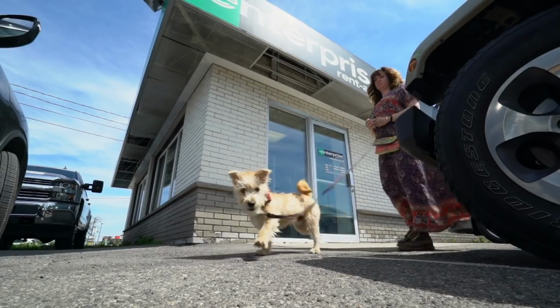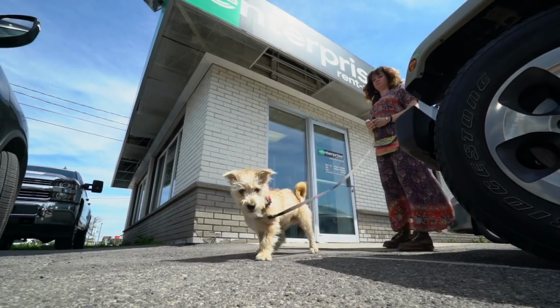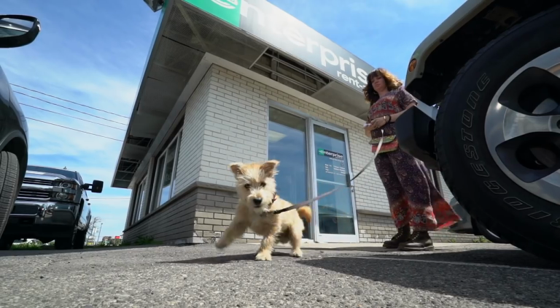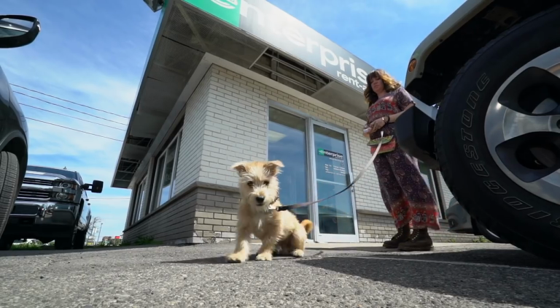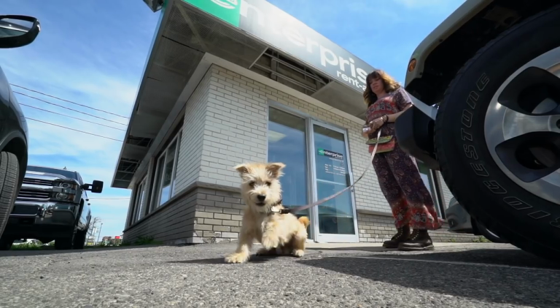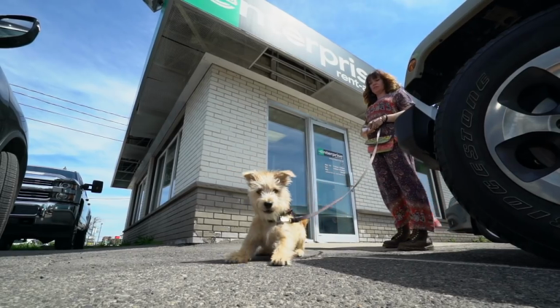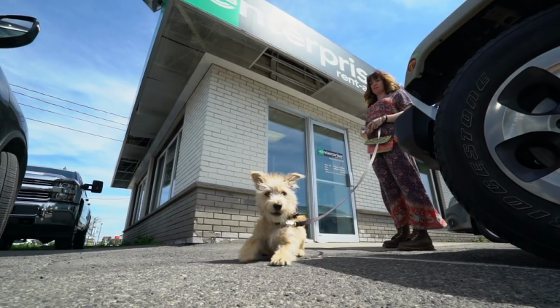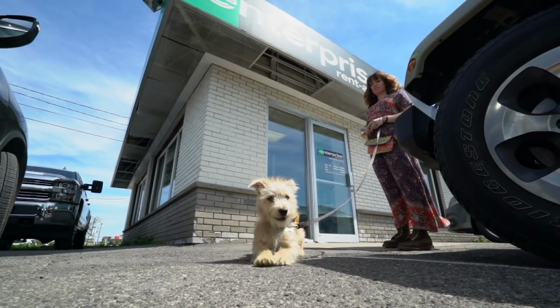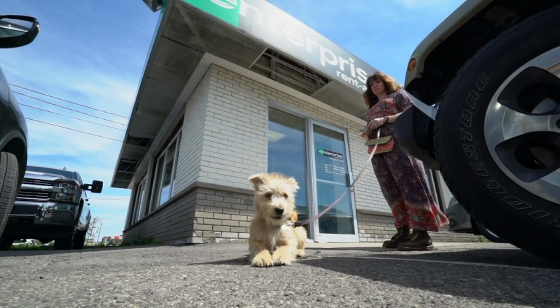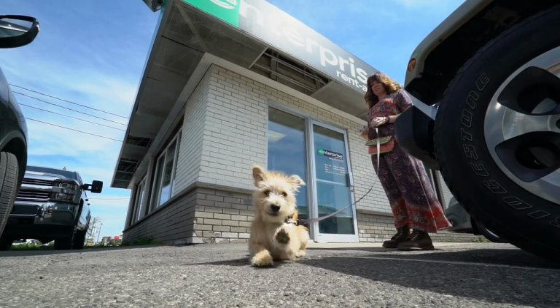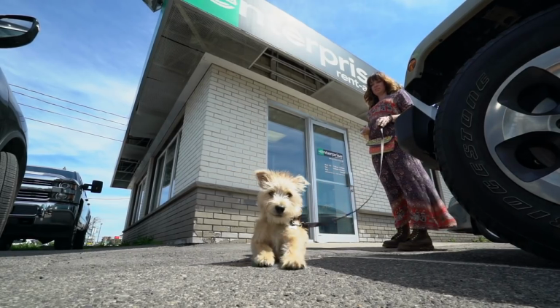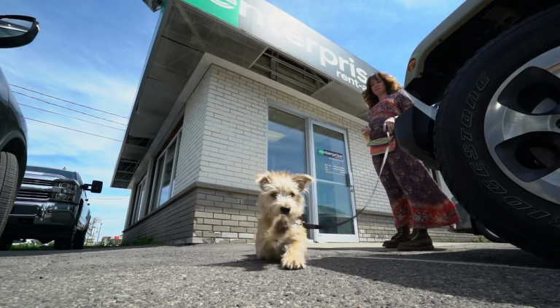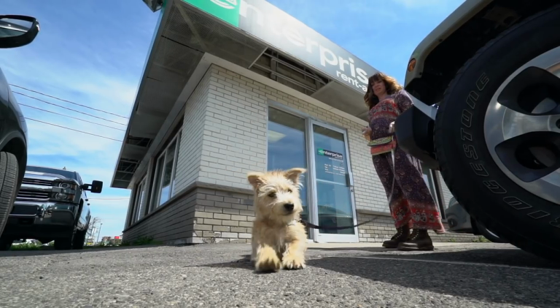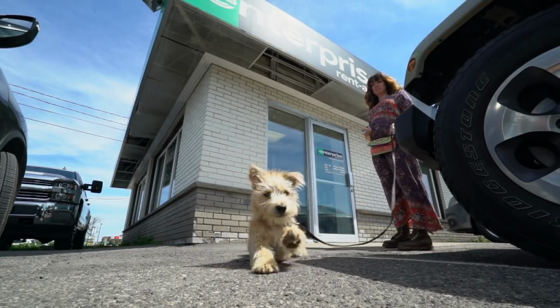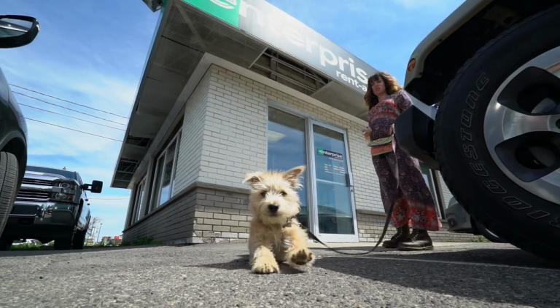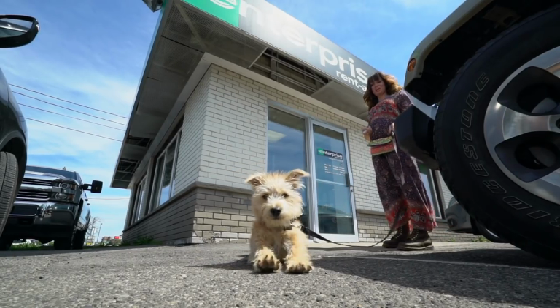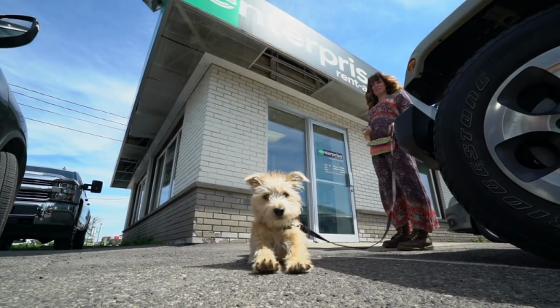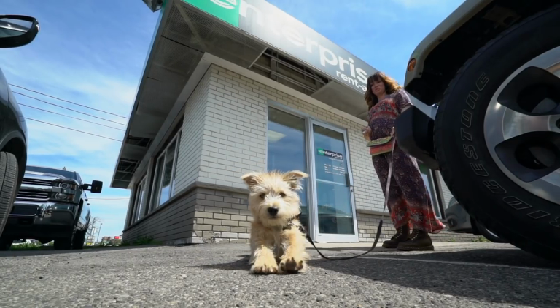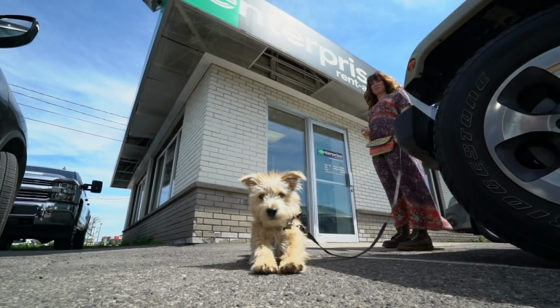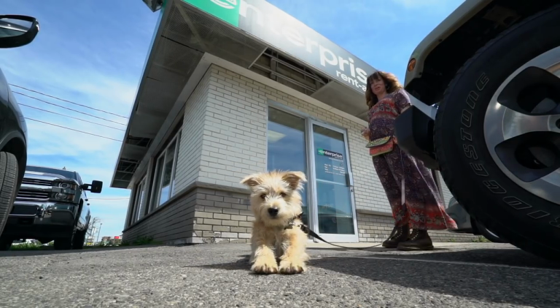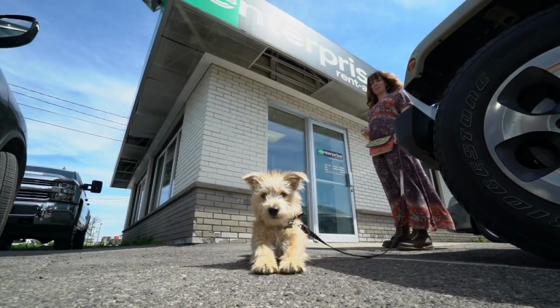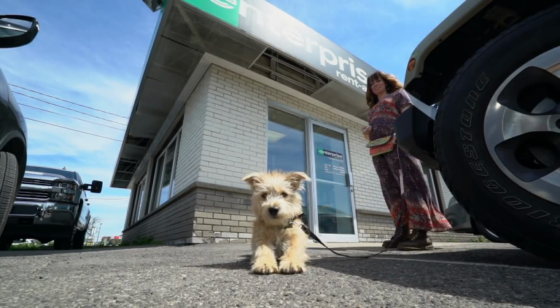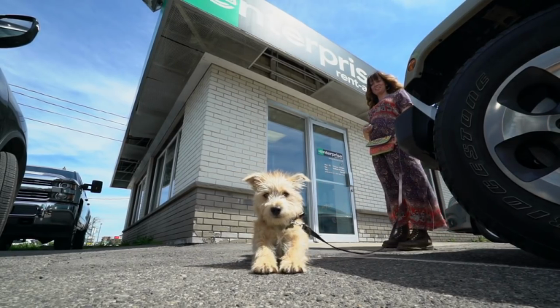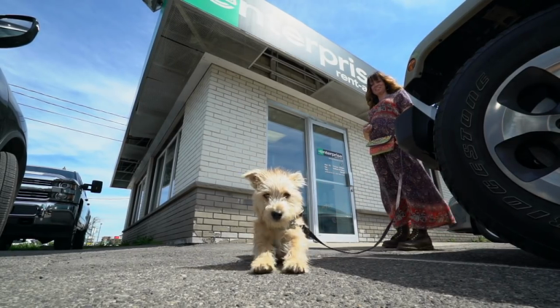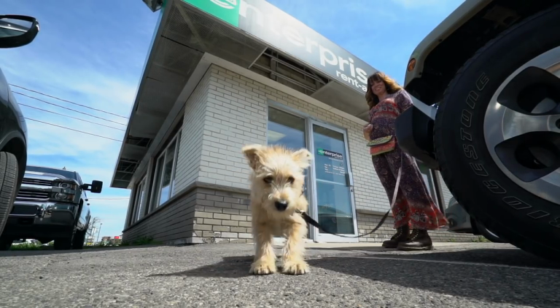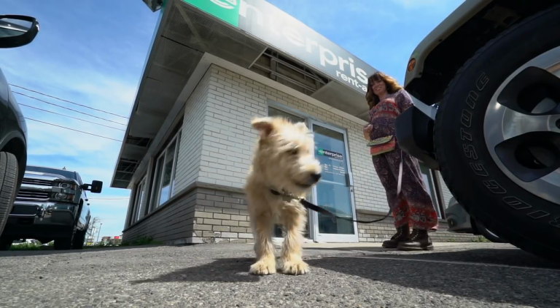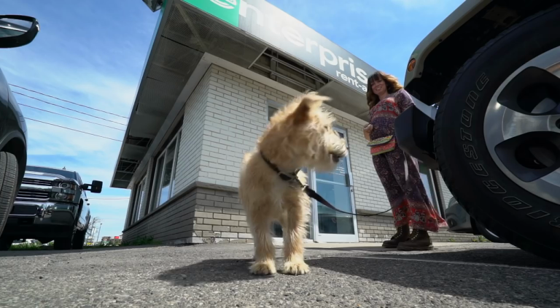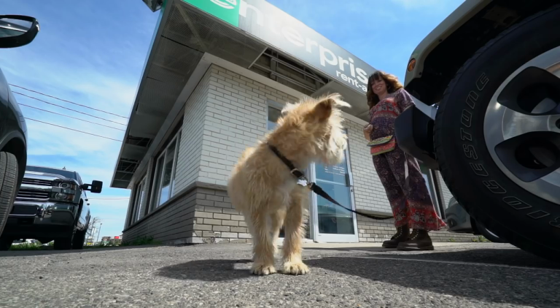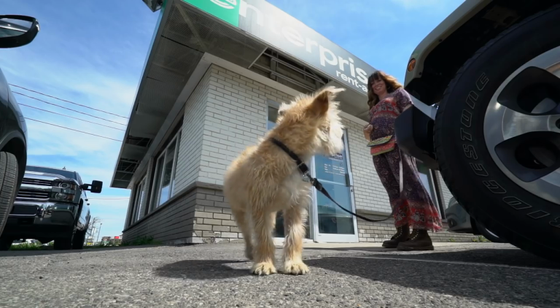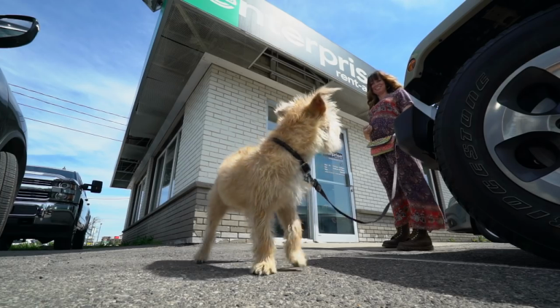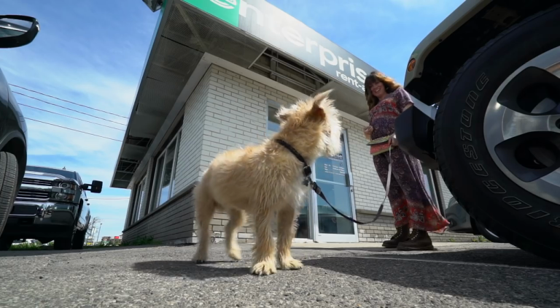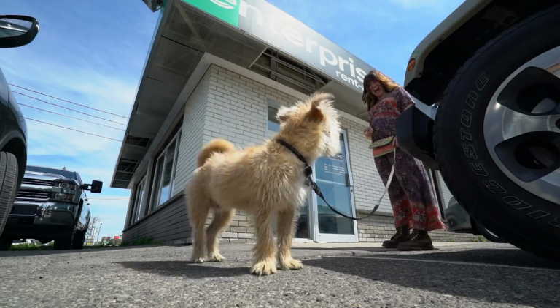What are you doing? You want to get in the shot? Are you showing your crawling skills? Yeah!